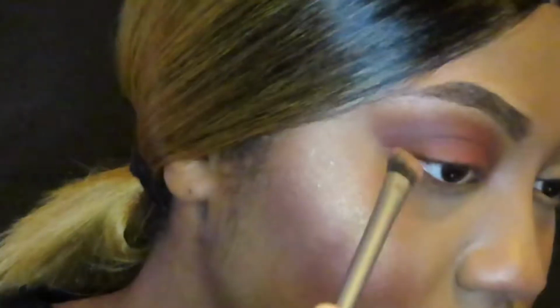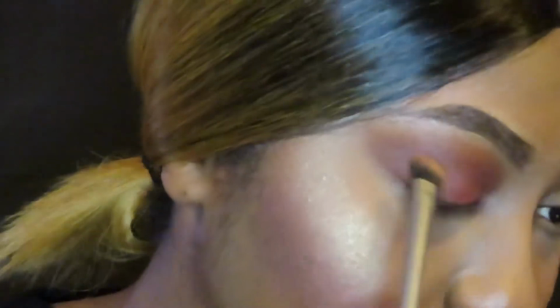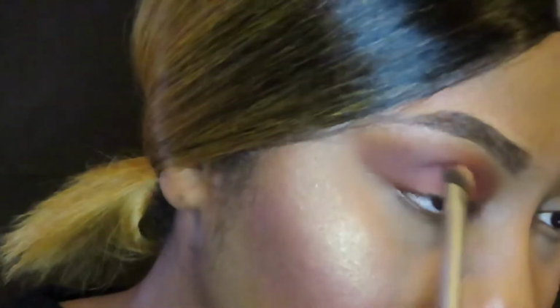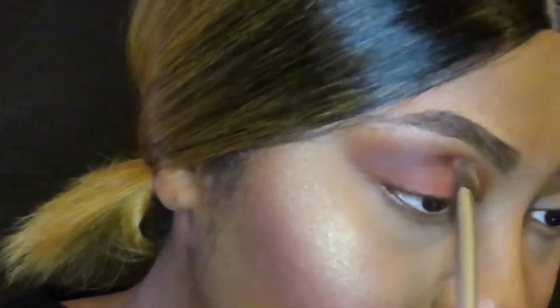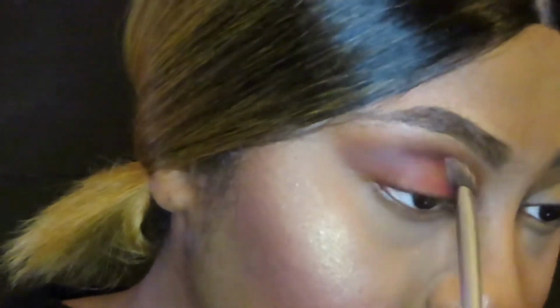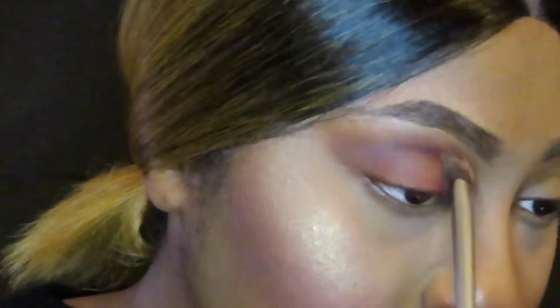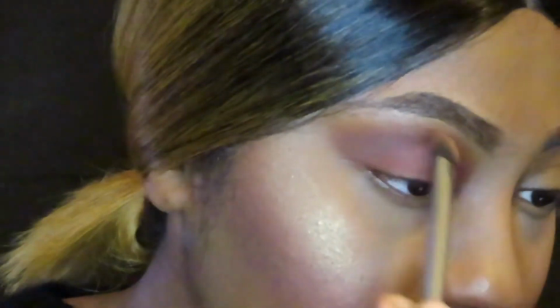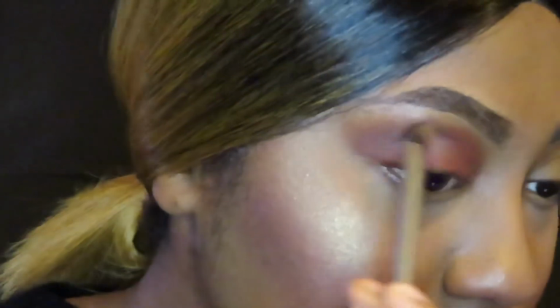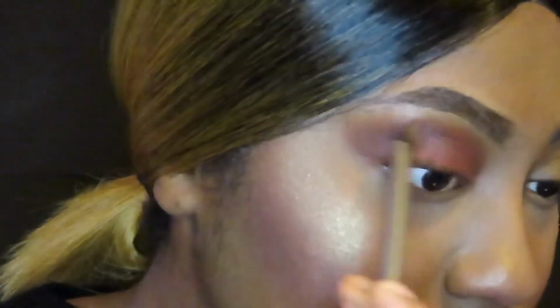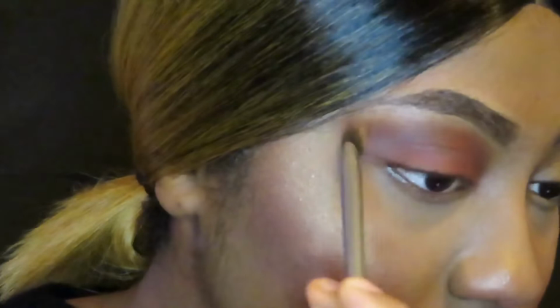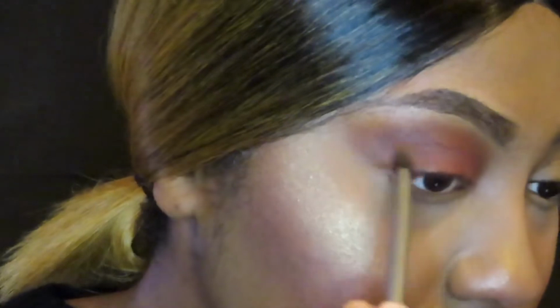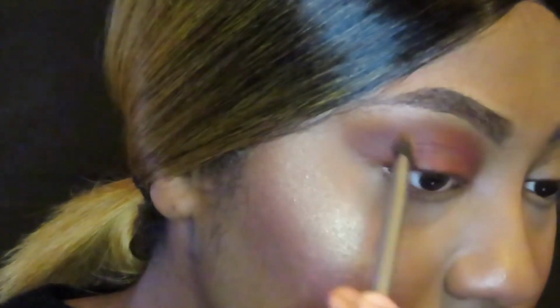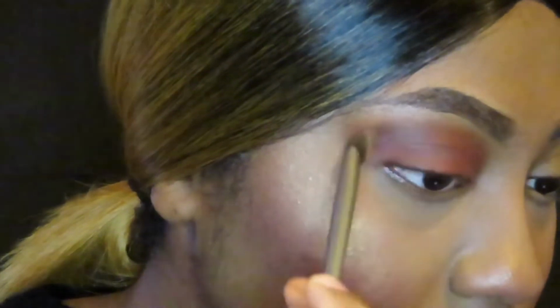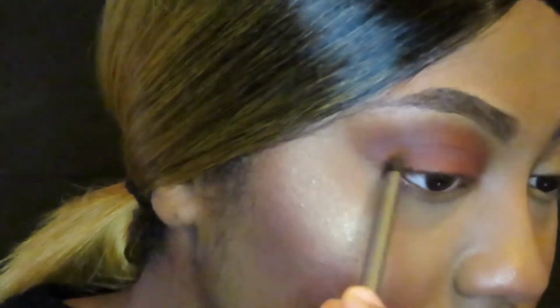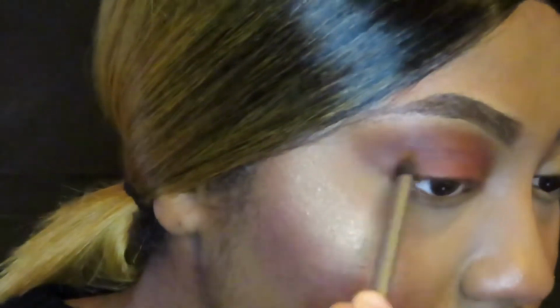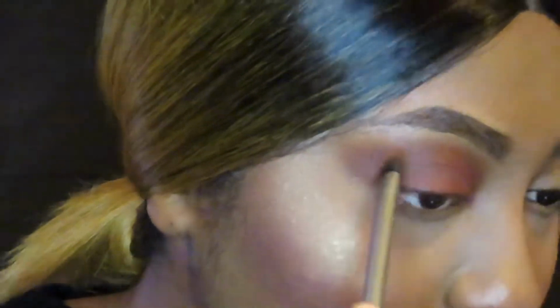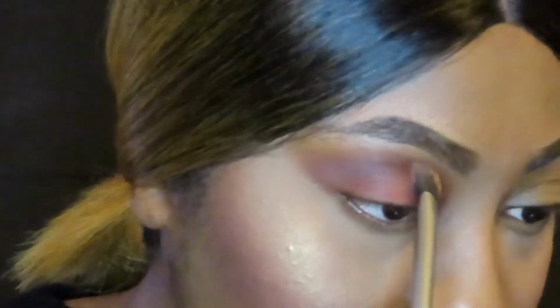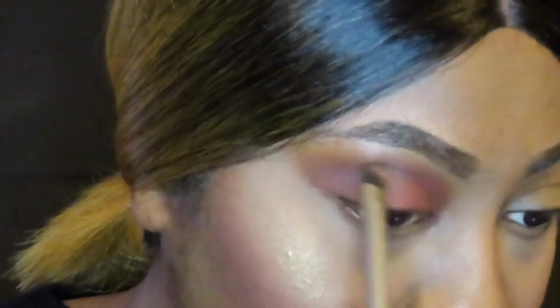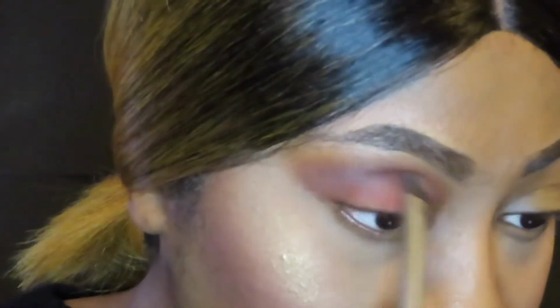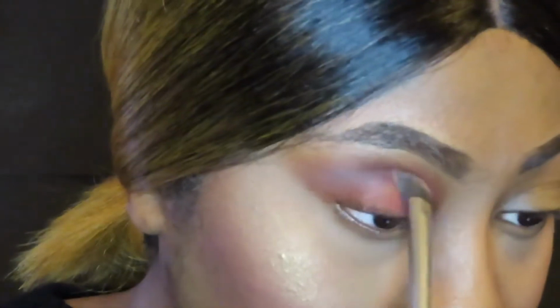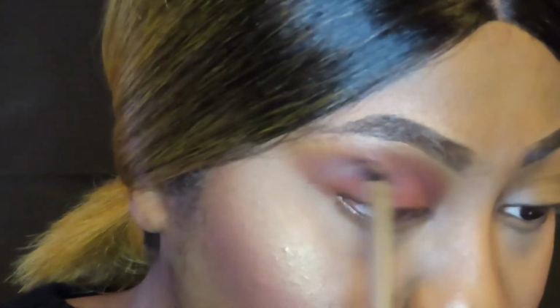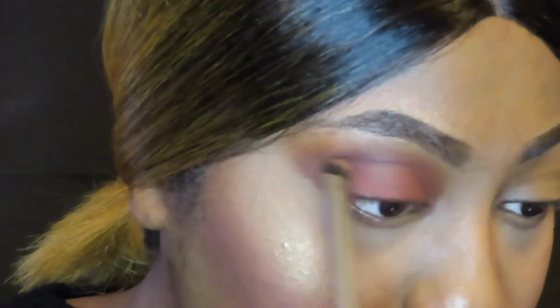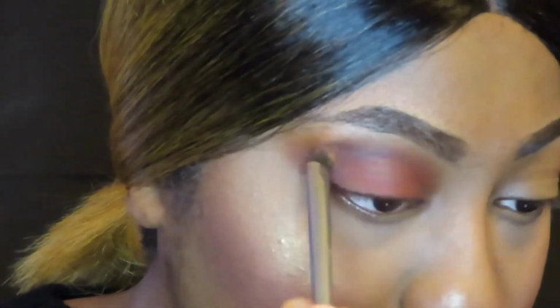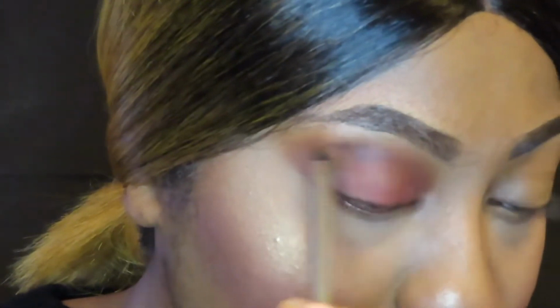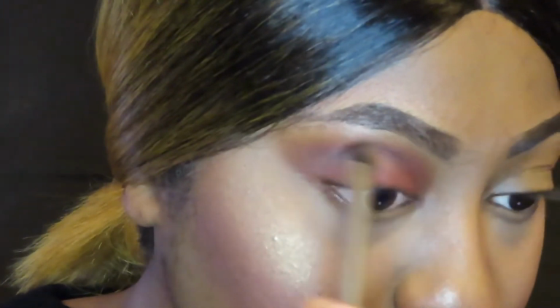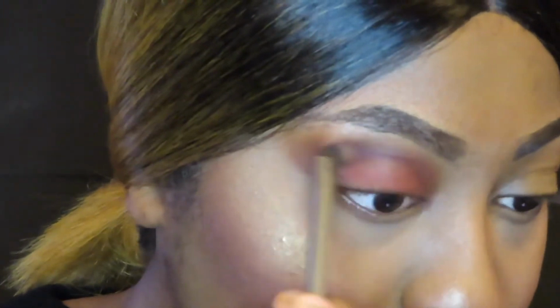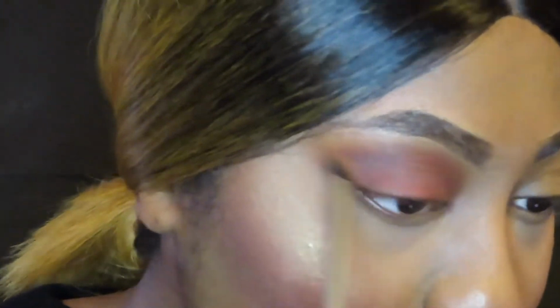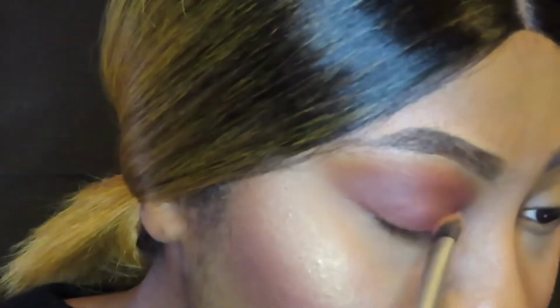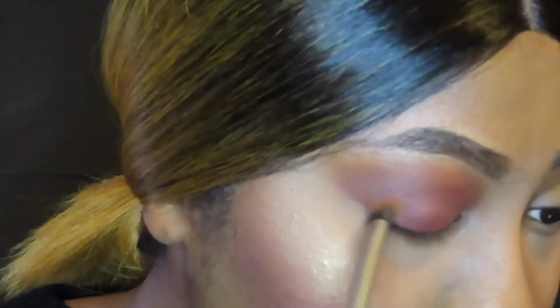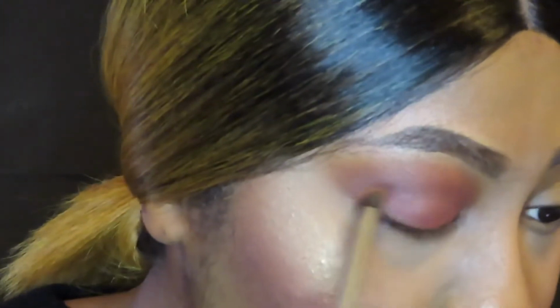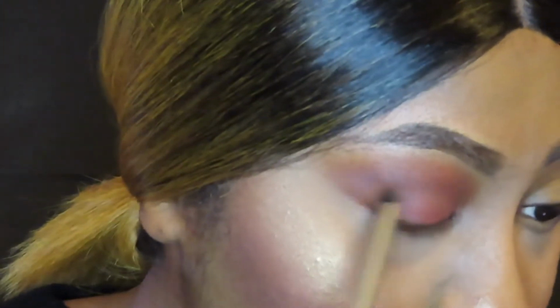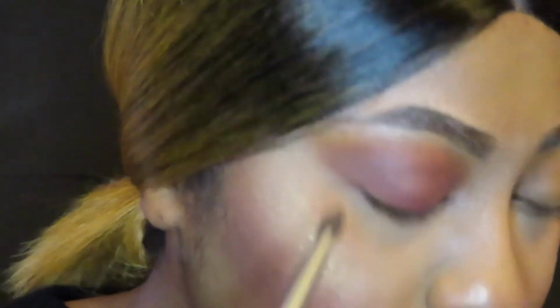Now I'm taking a smaller brush and I'm just blending everything together just so there's no harsh lines.